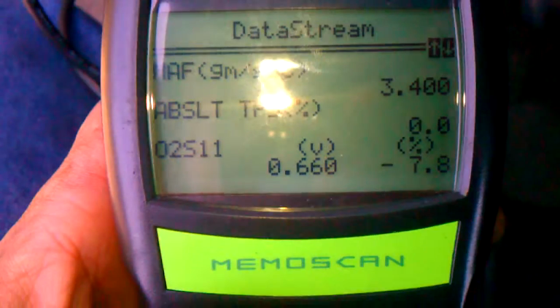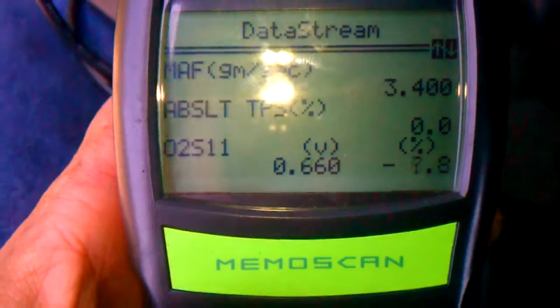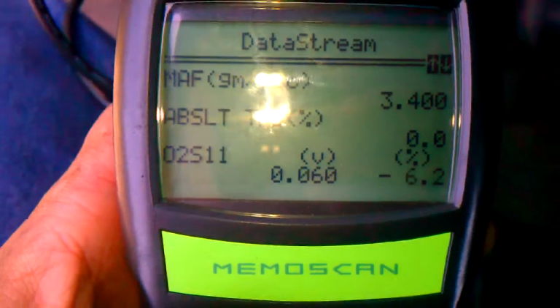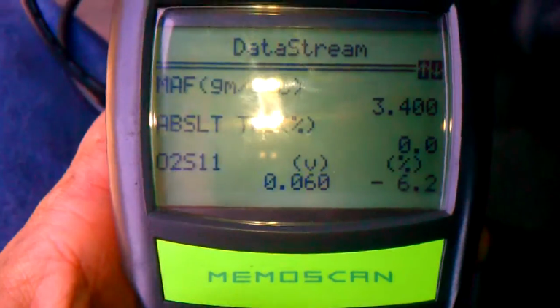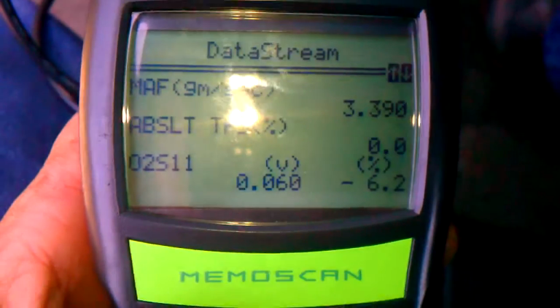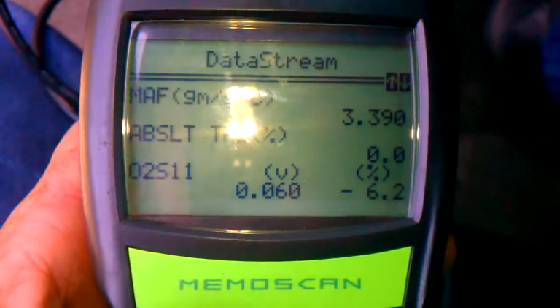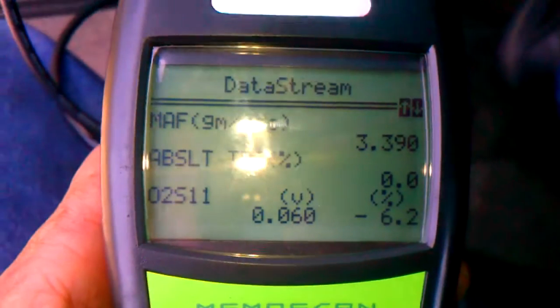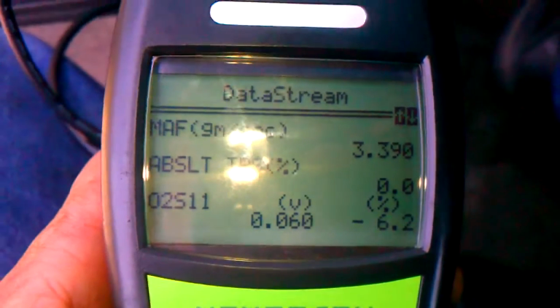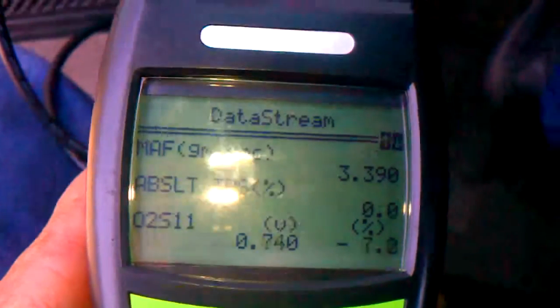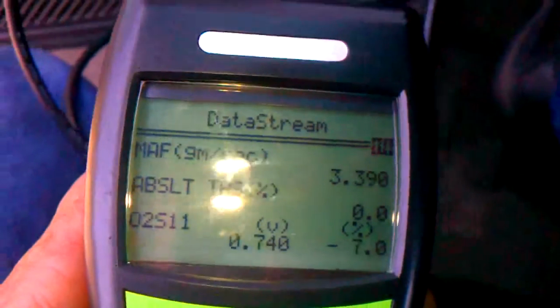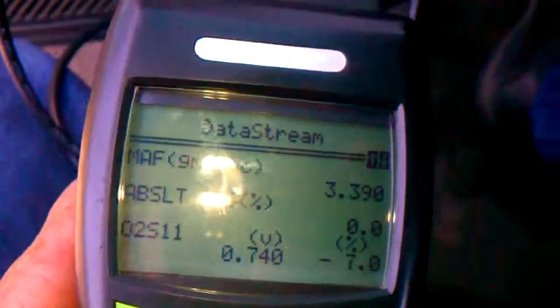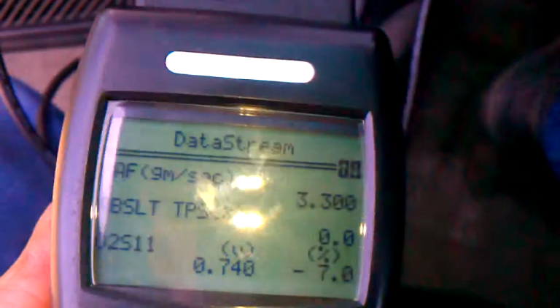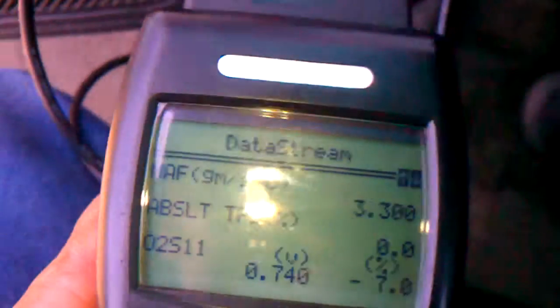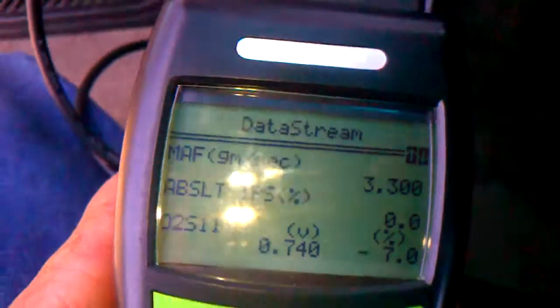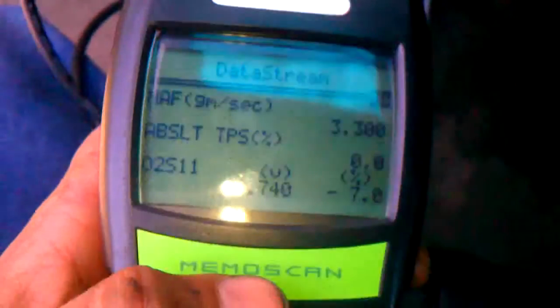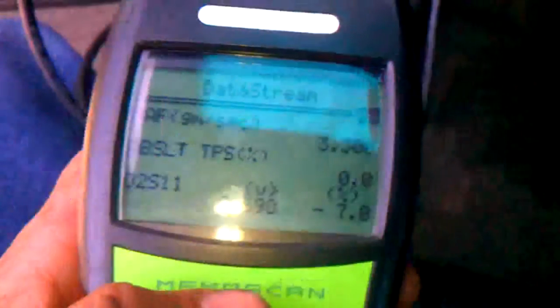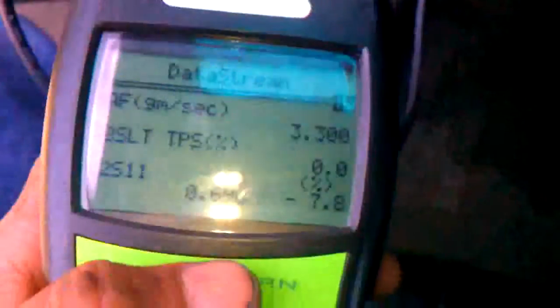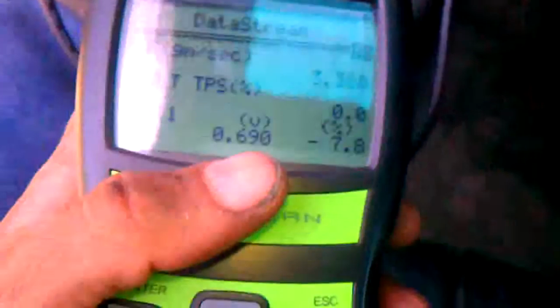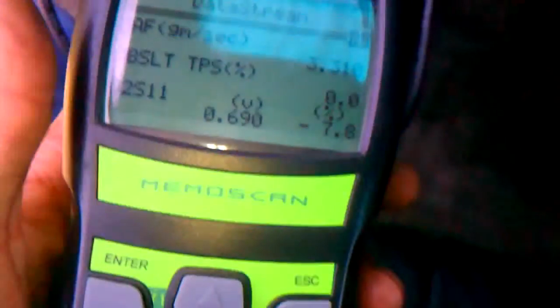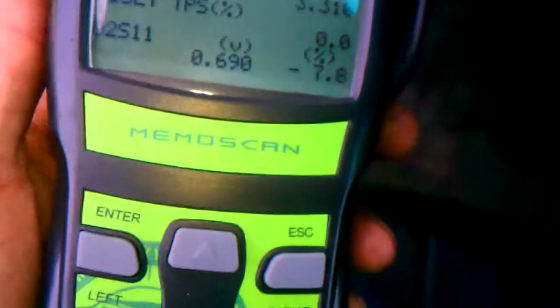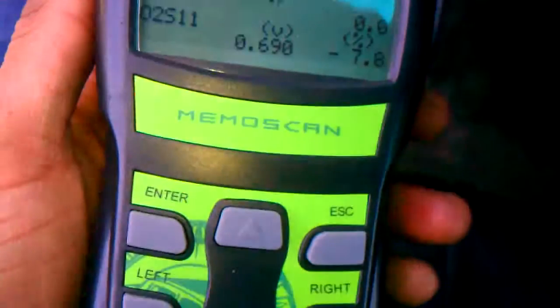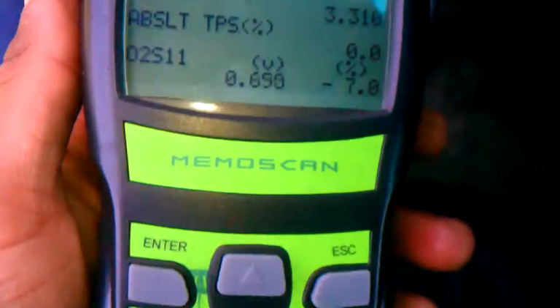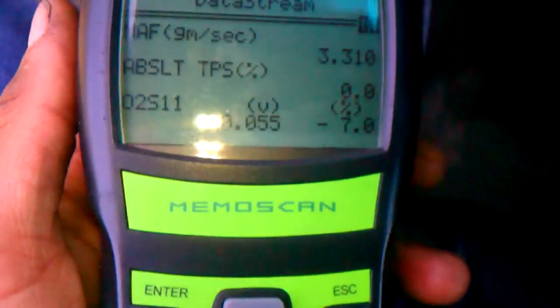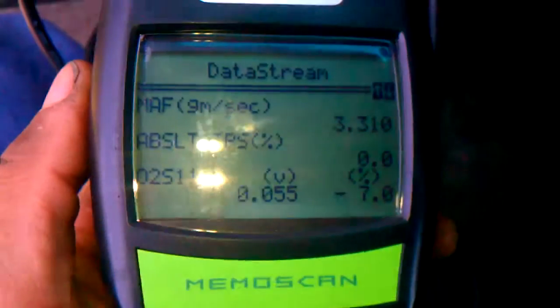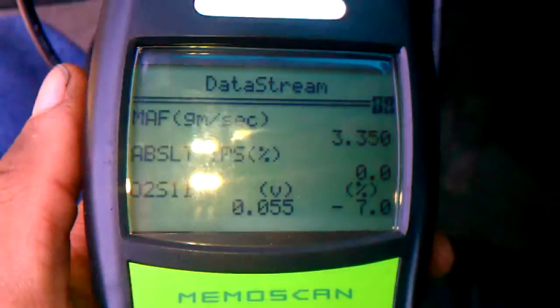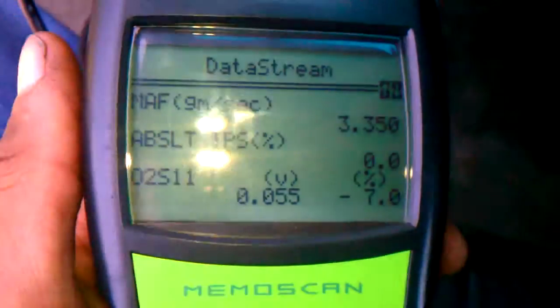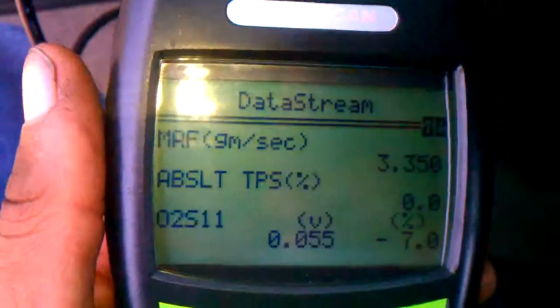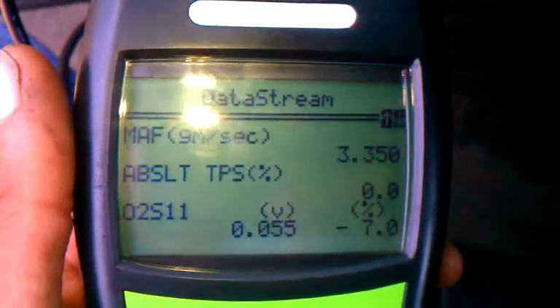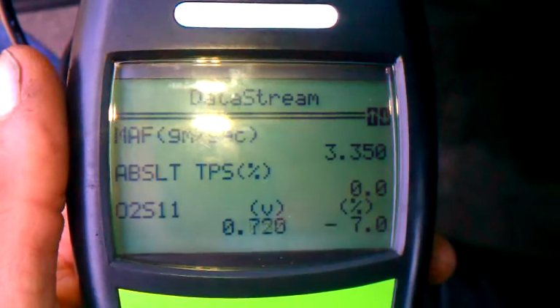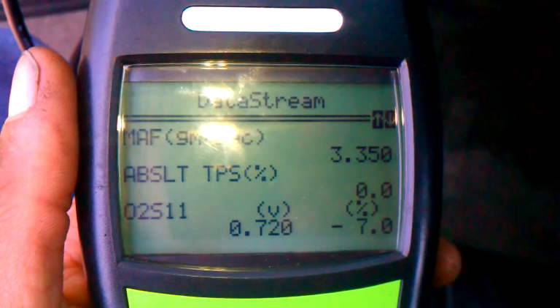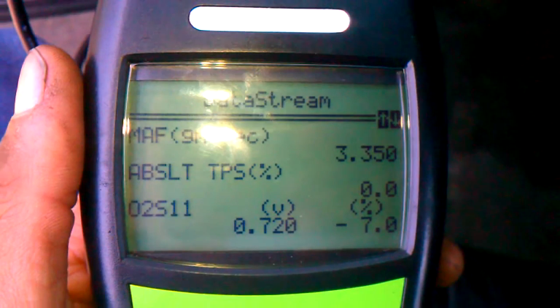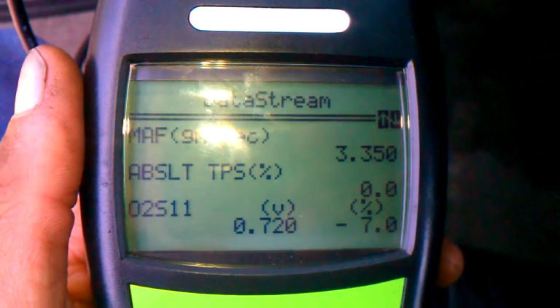I don't know if this is going to show it right now. It's idling. I'm going to give it full throttle. It may not show quick enough.